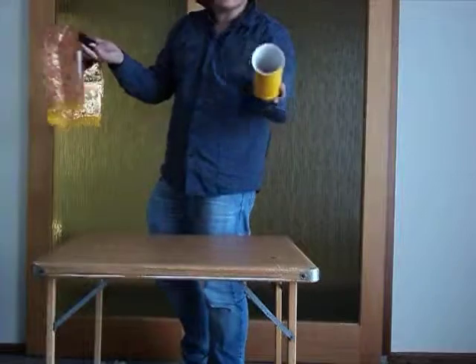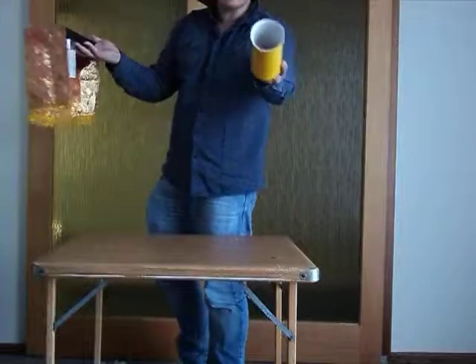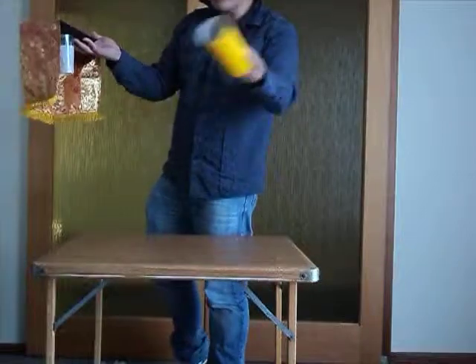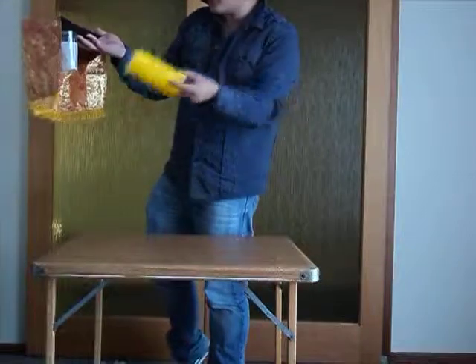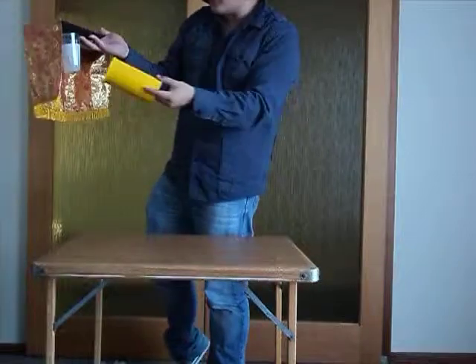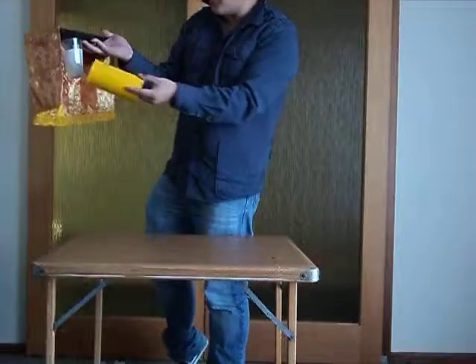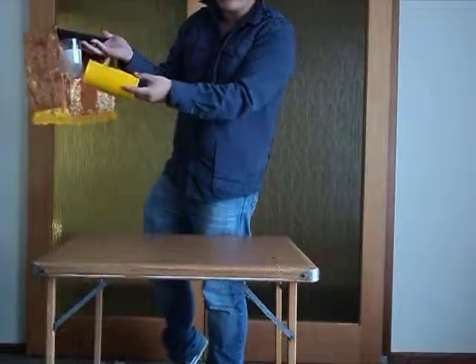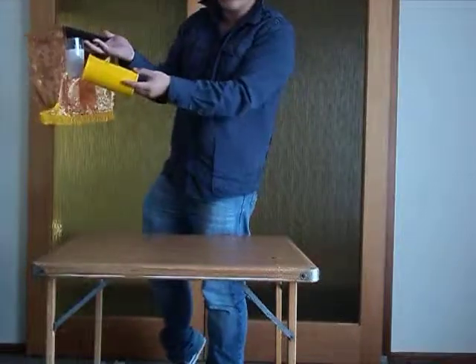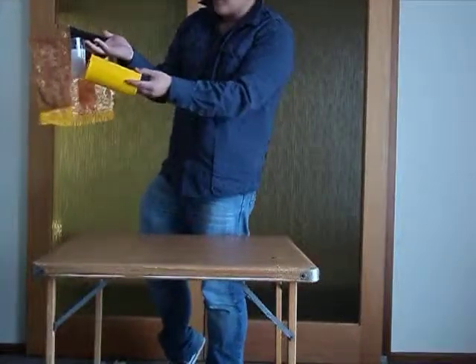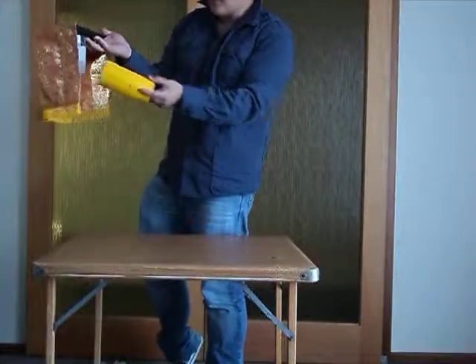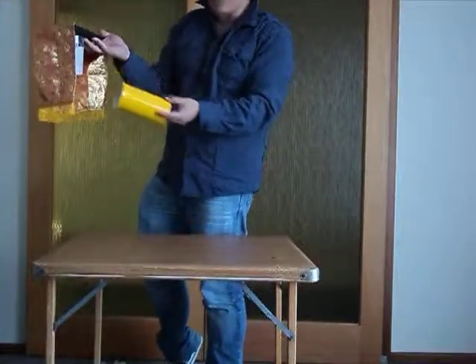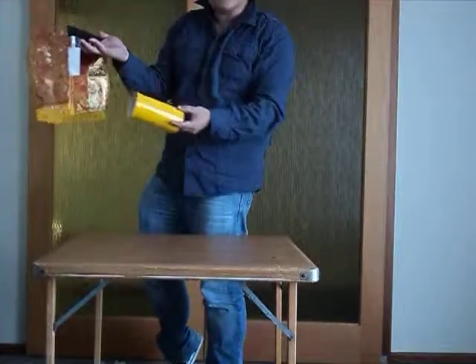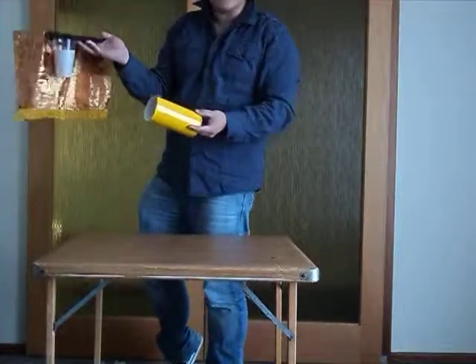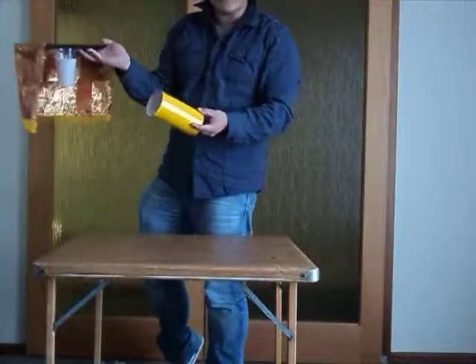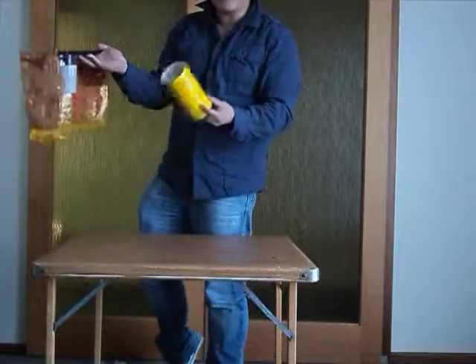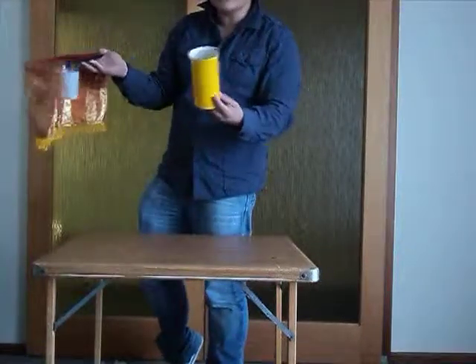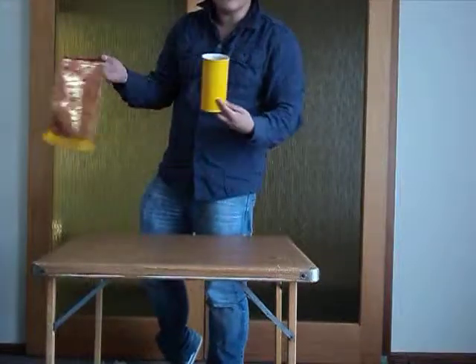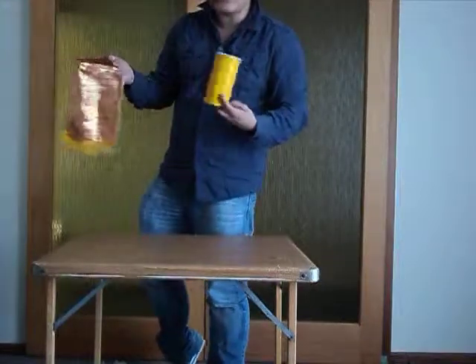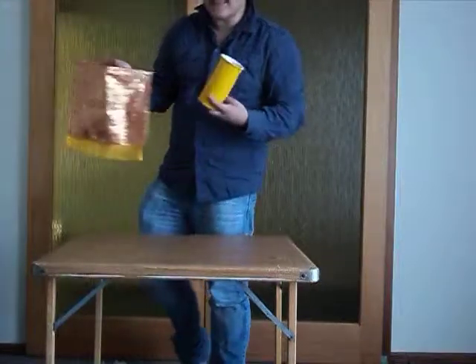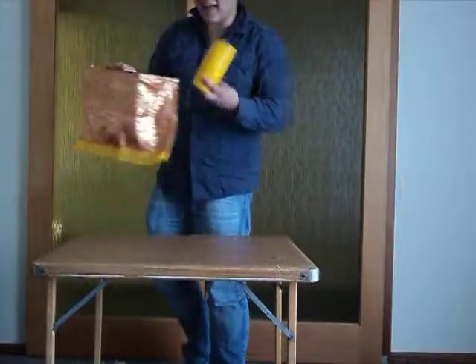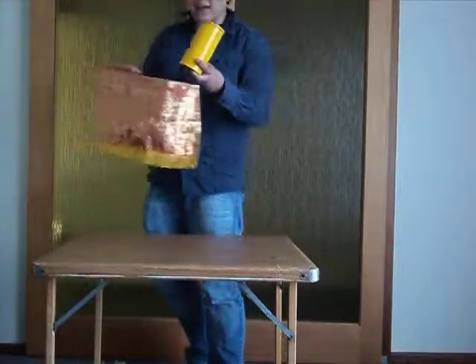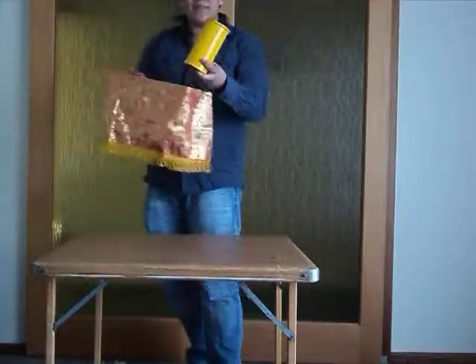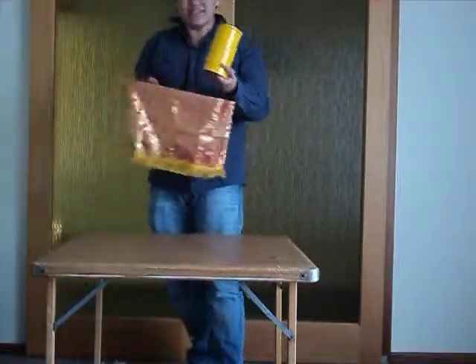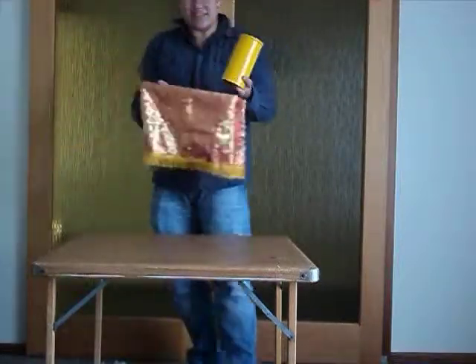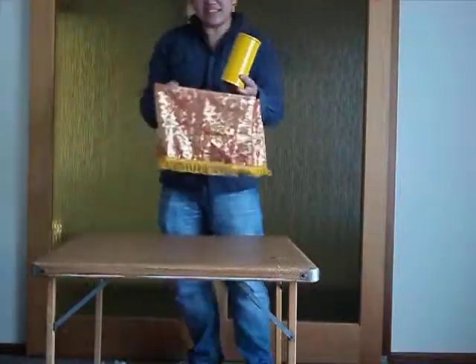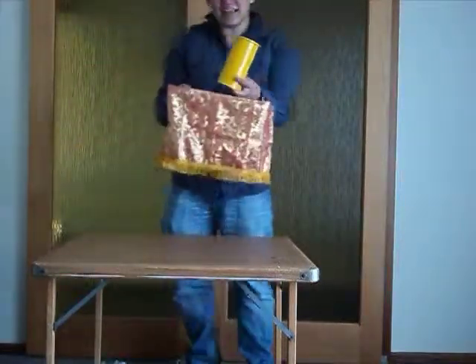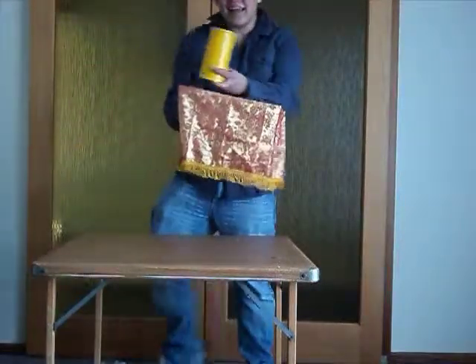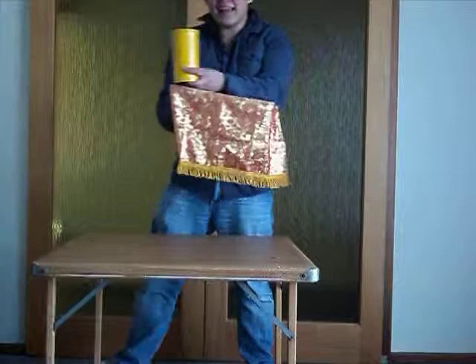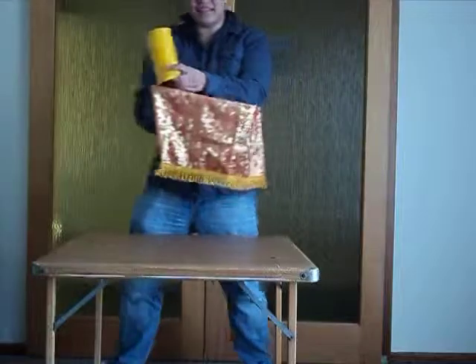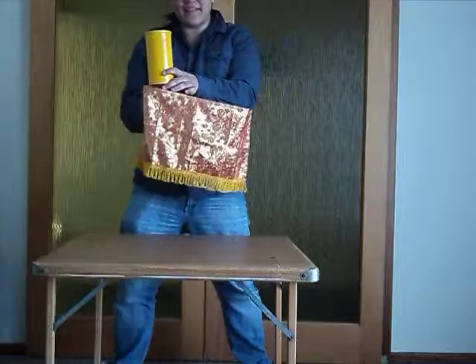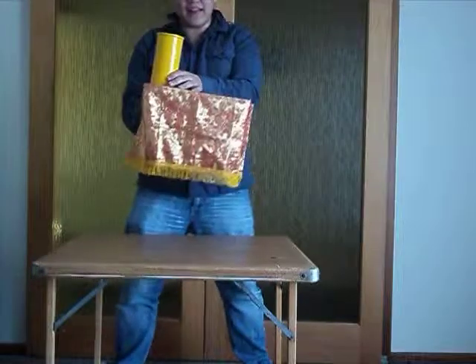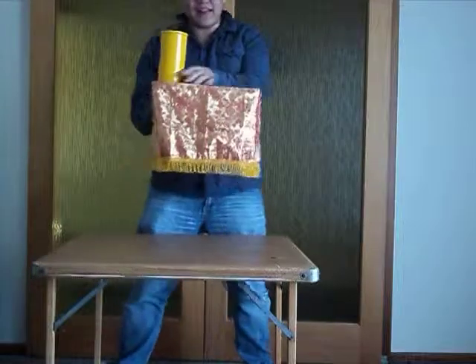Empty what? Hang on a second — you weren't supposed to see that, okay? You didn't see that. Let's try that again.